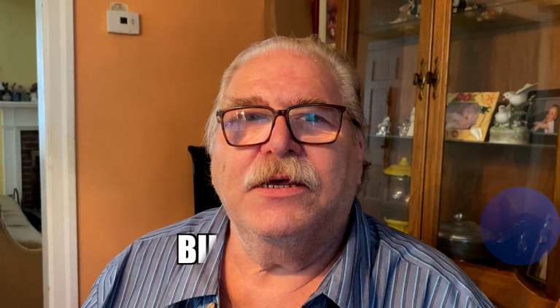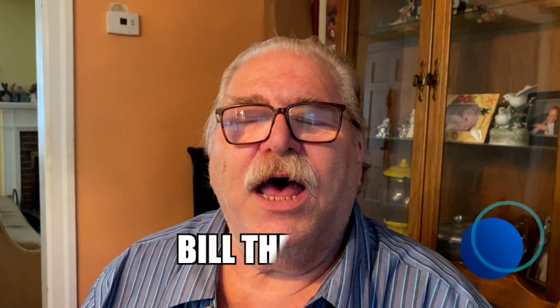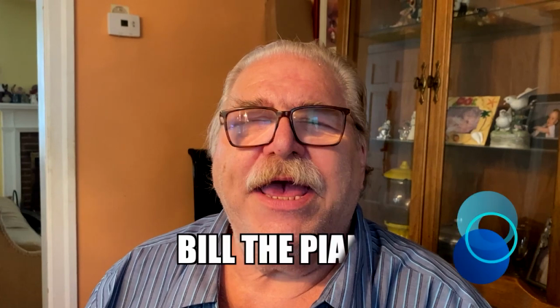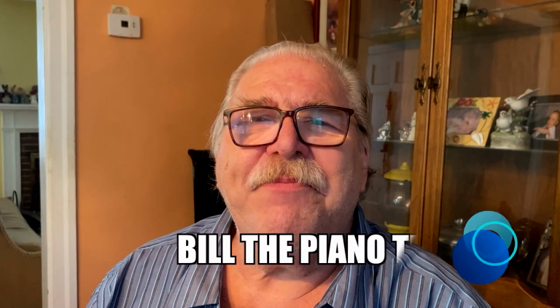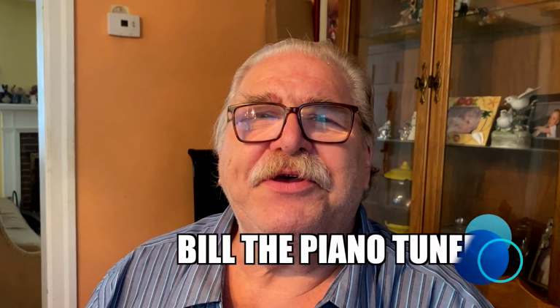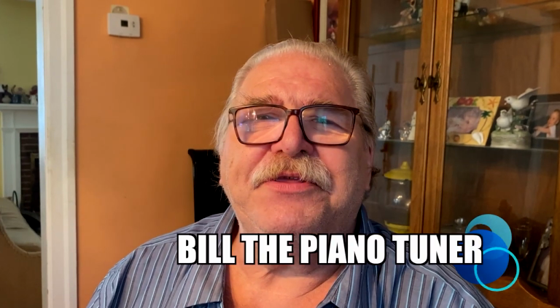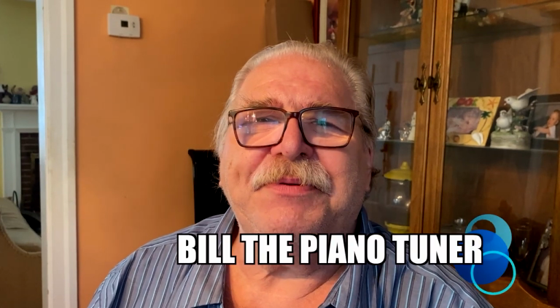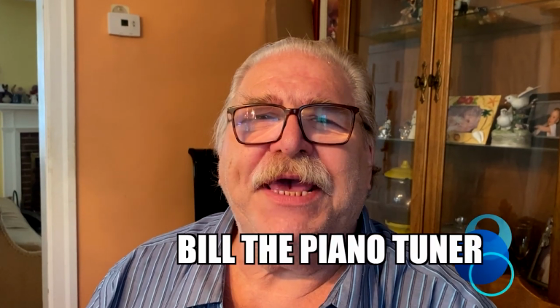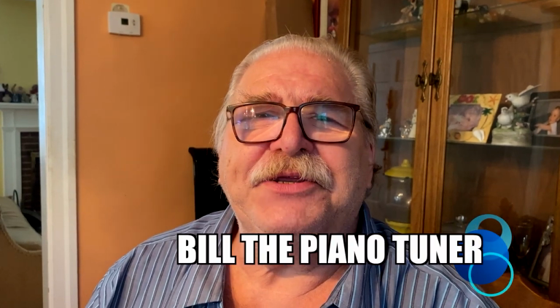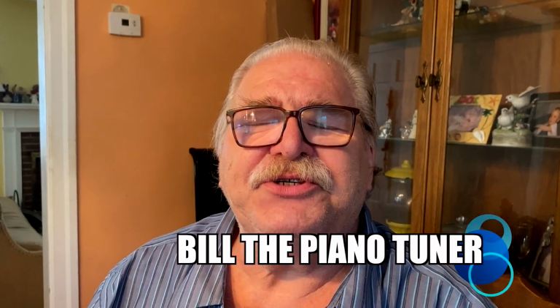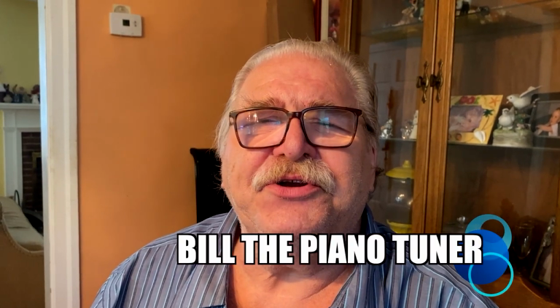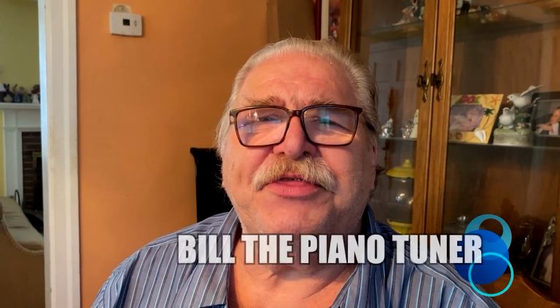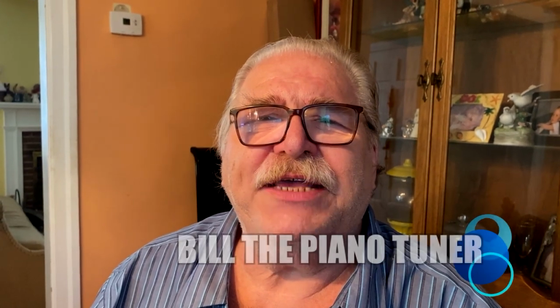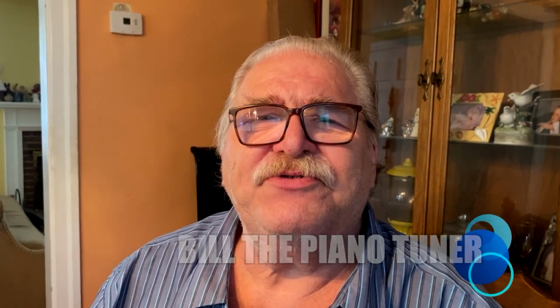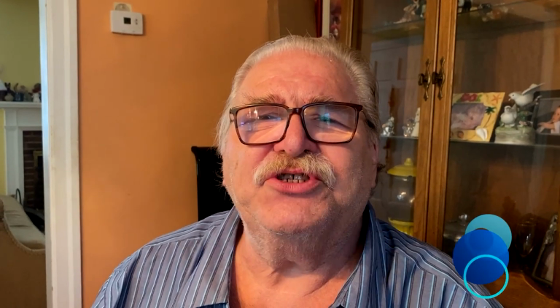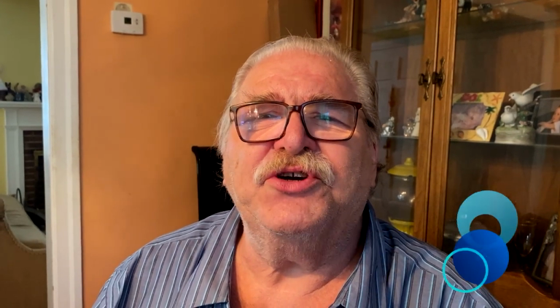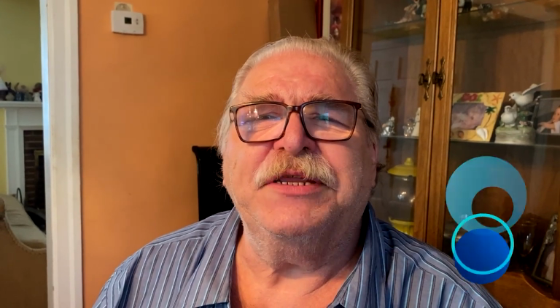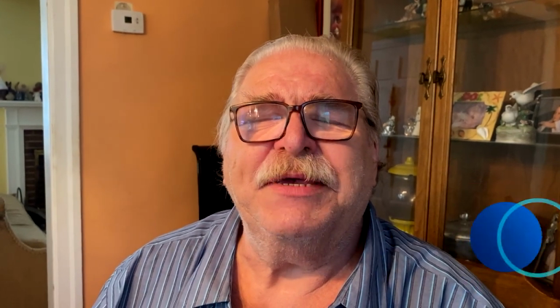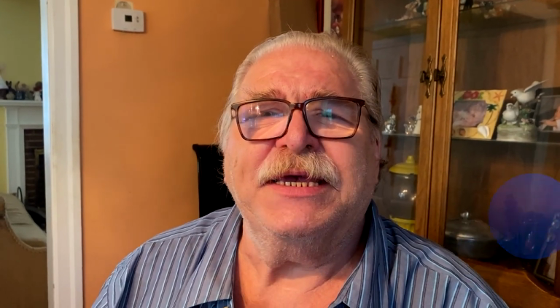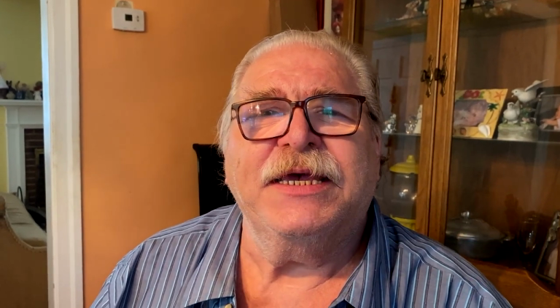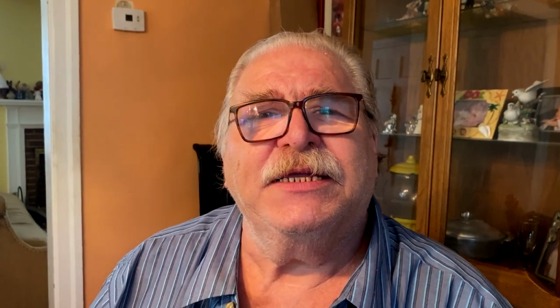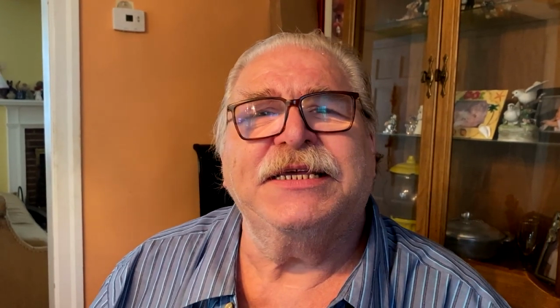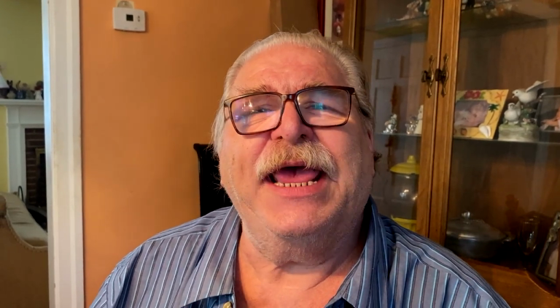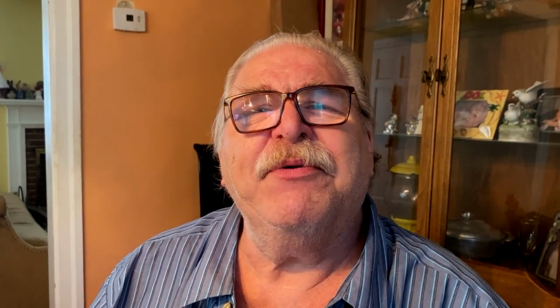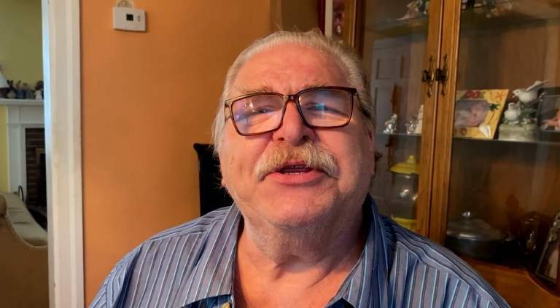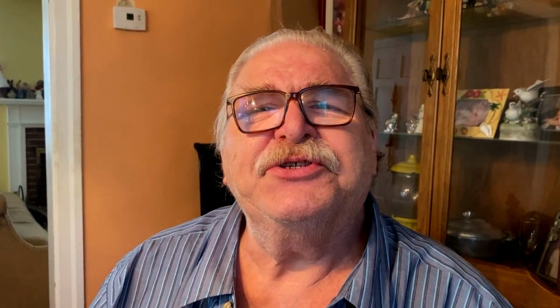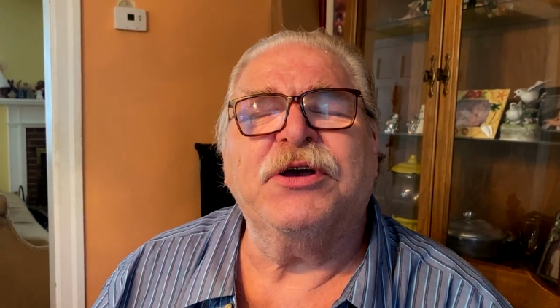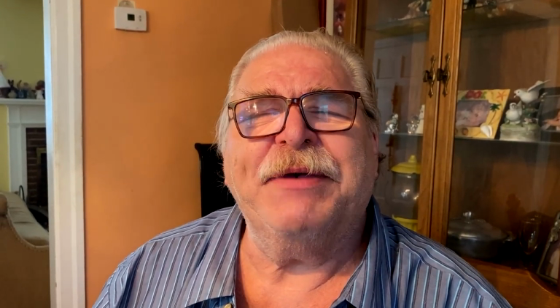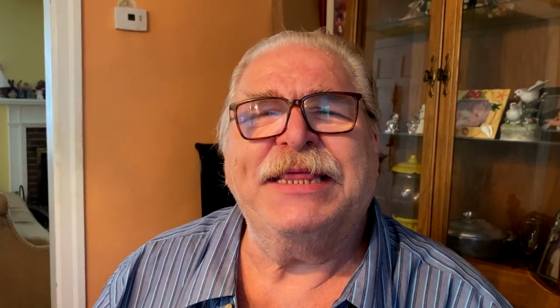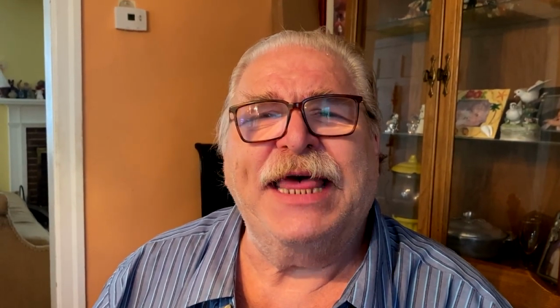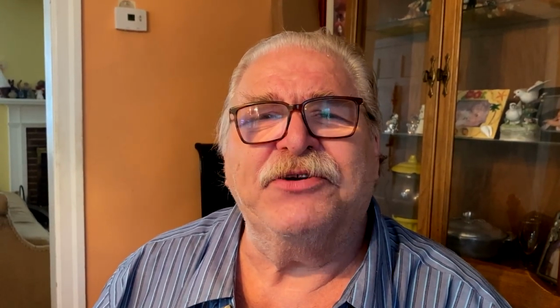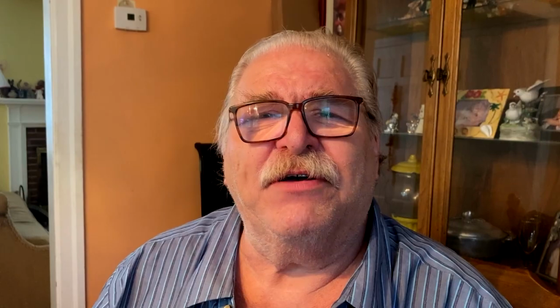Hi, I'm Bill the Piano Tuner. Thanks for joining me. Today we're going to talk about let-off.